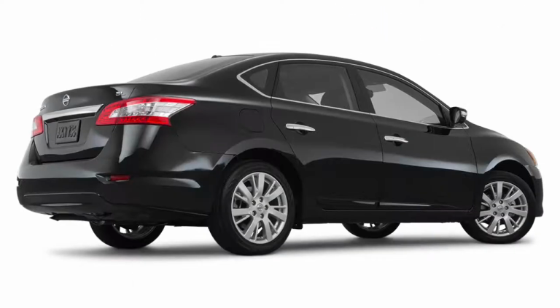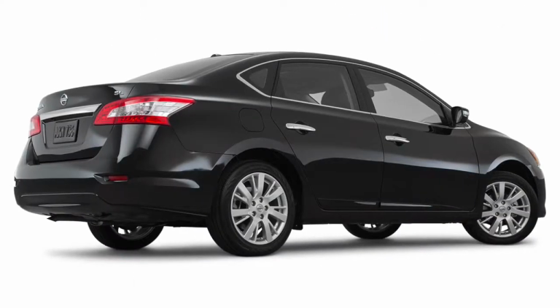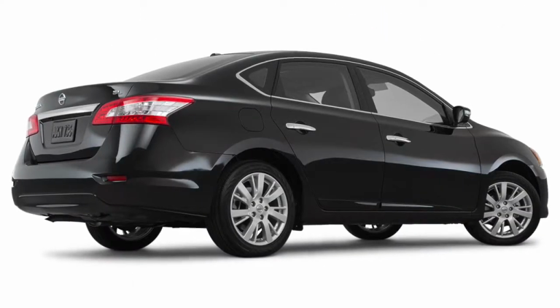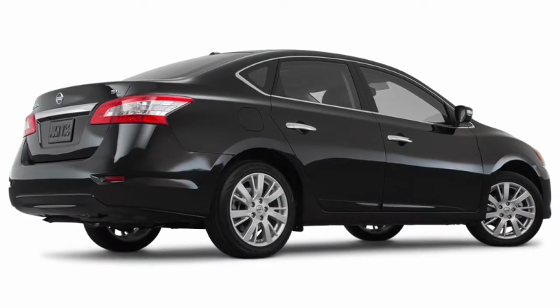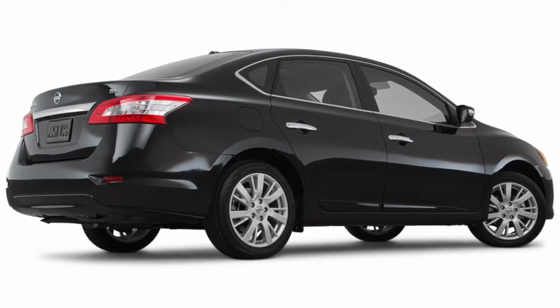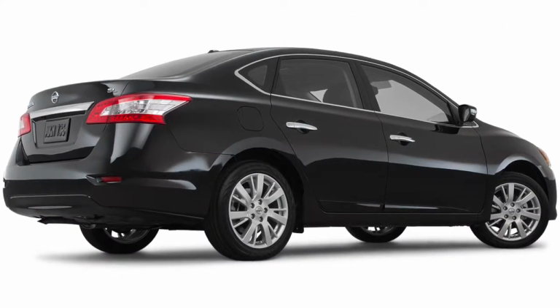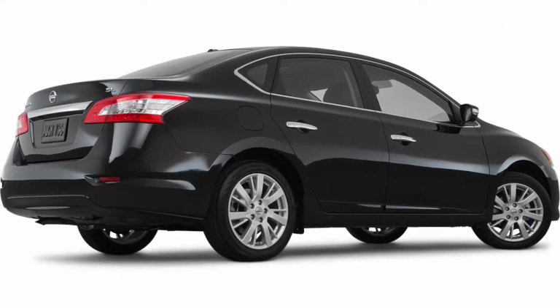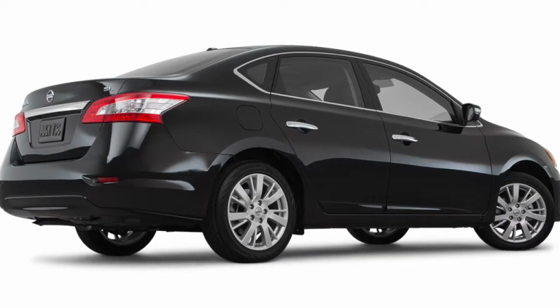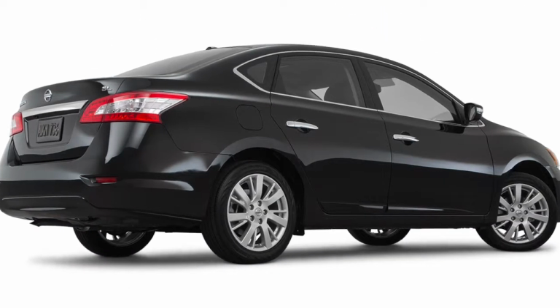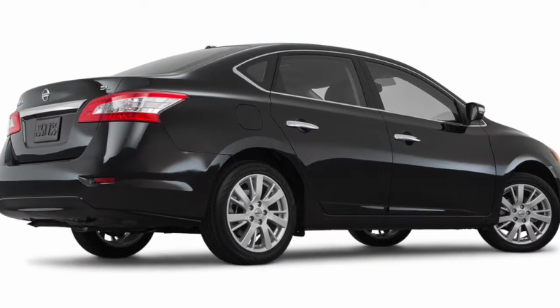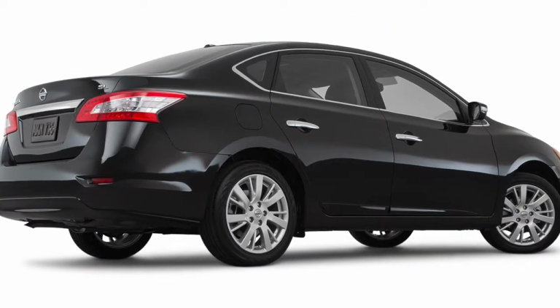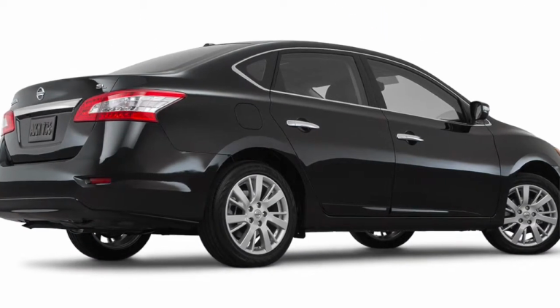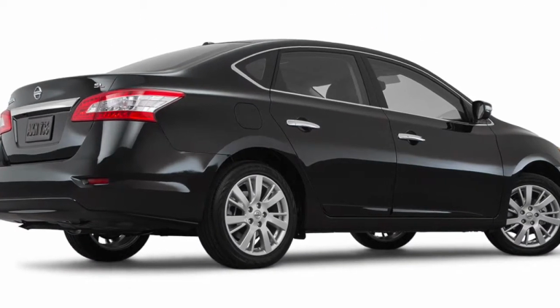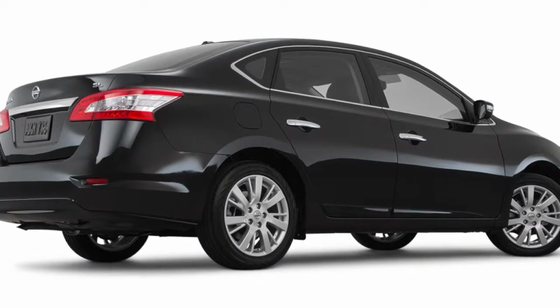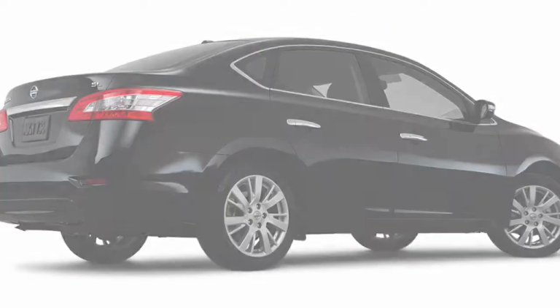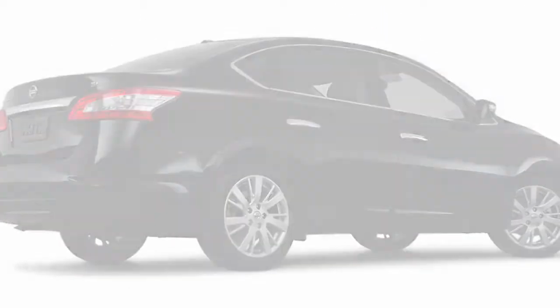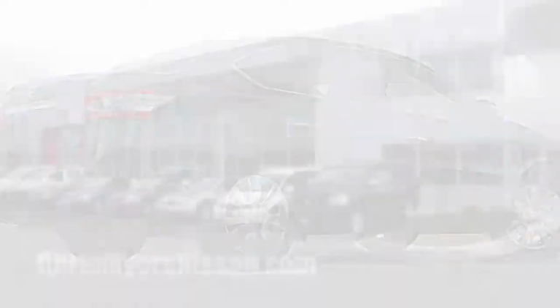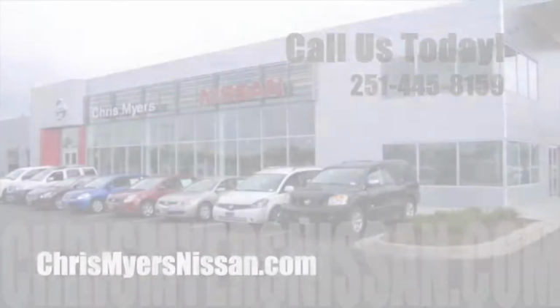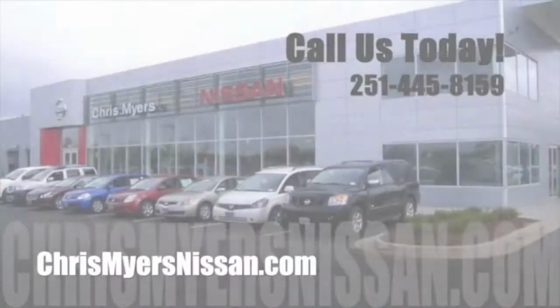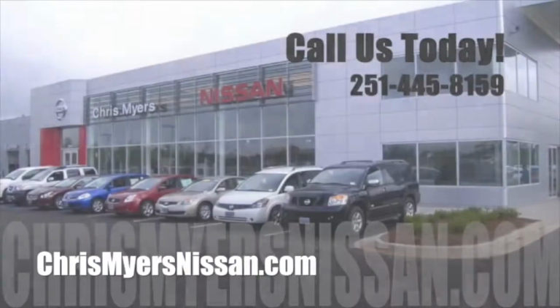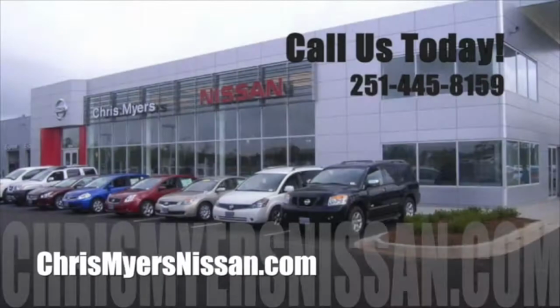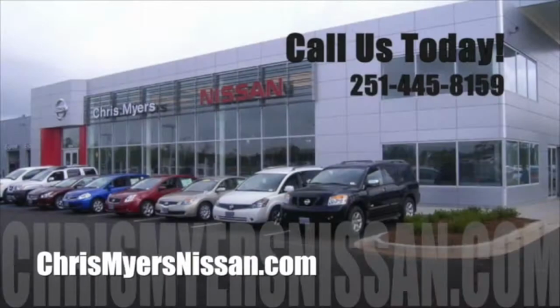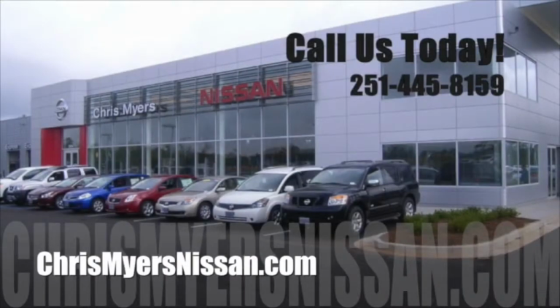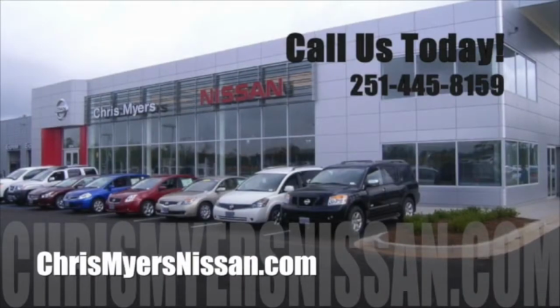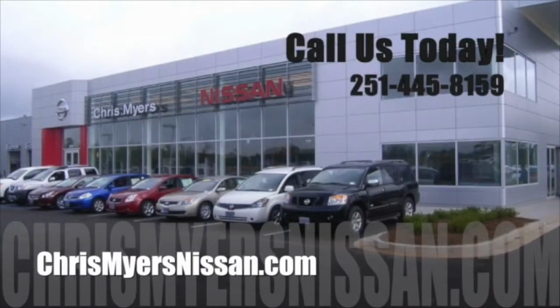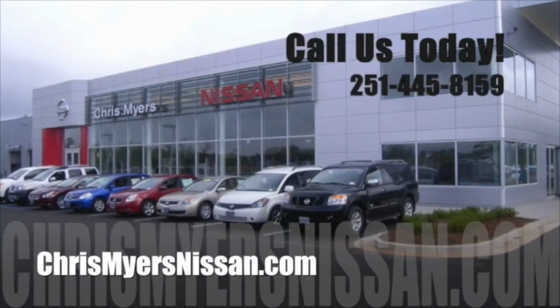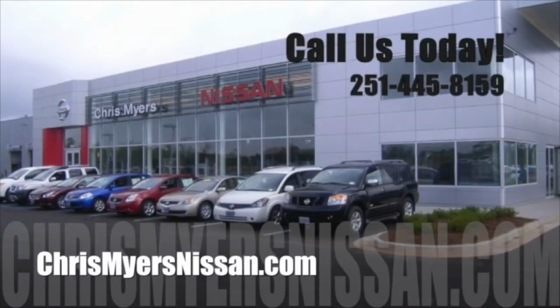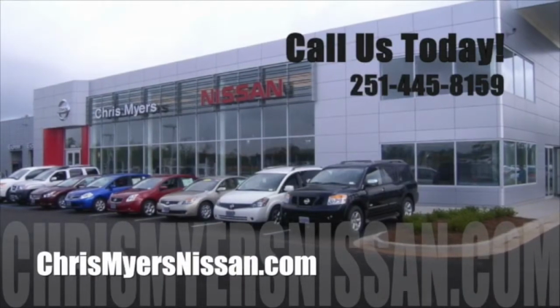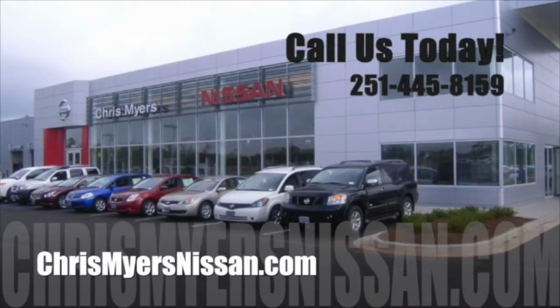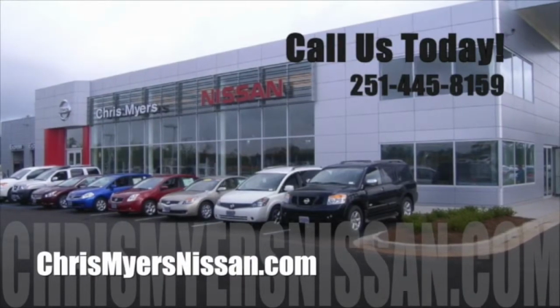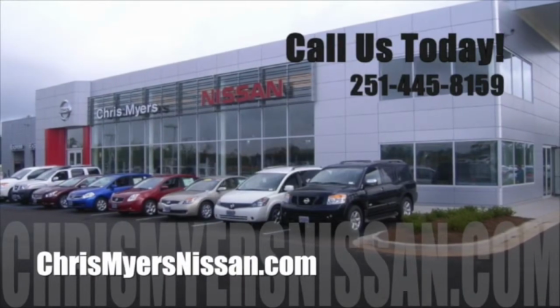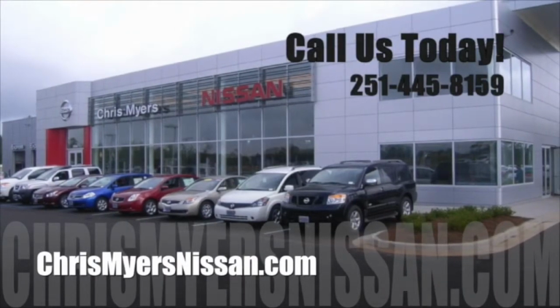Experience the 2015 Nissan Sentra for yourself at Chris Myers Nissan in Mobile today.